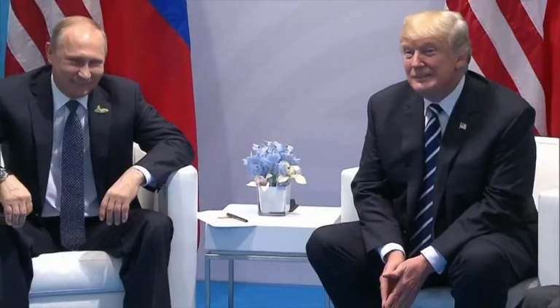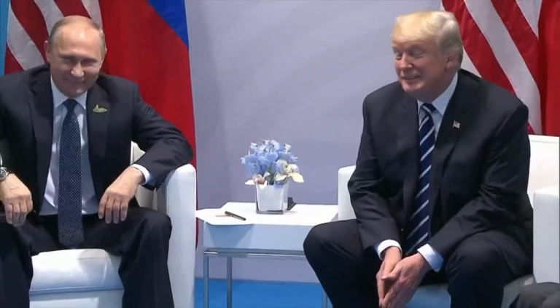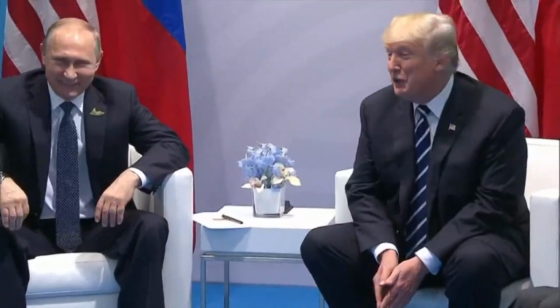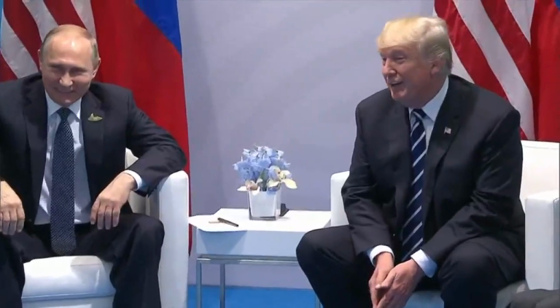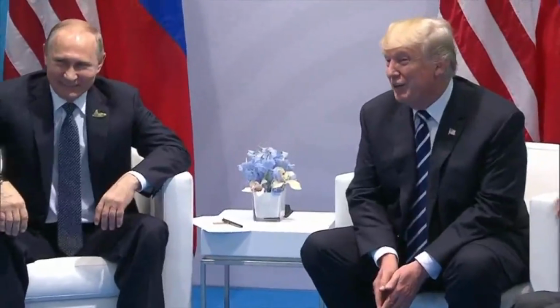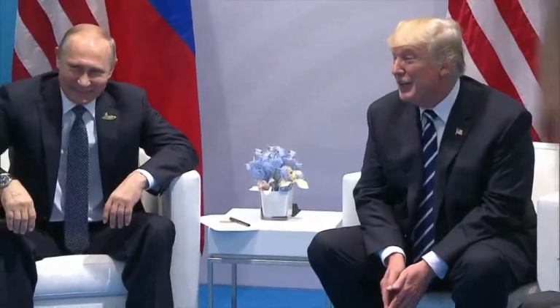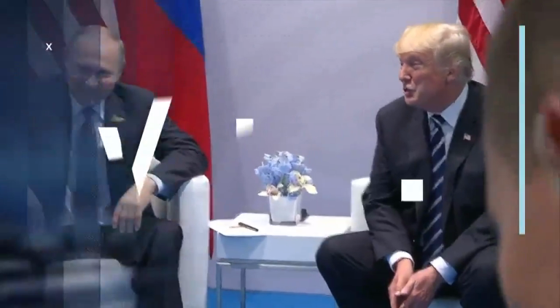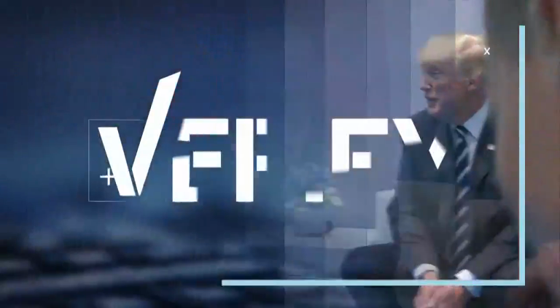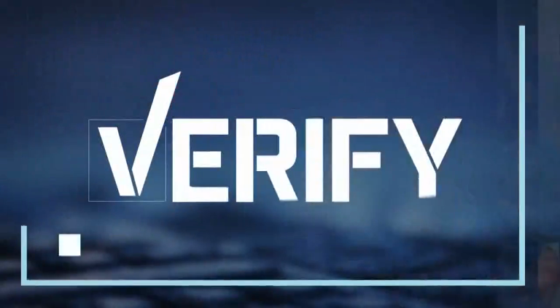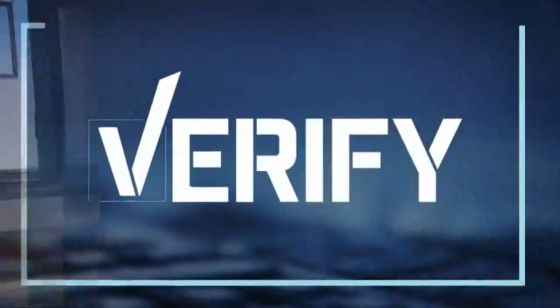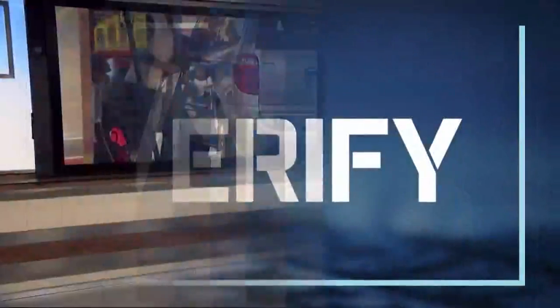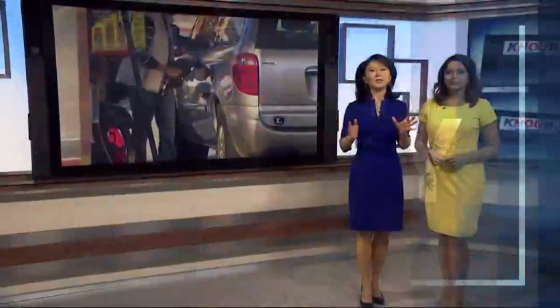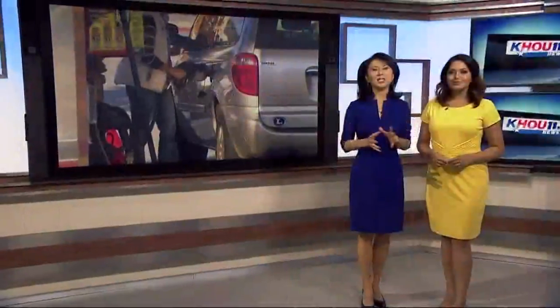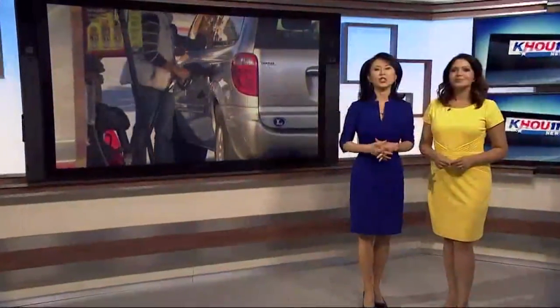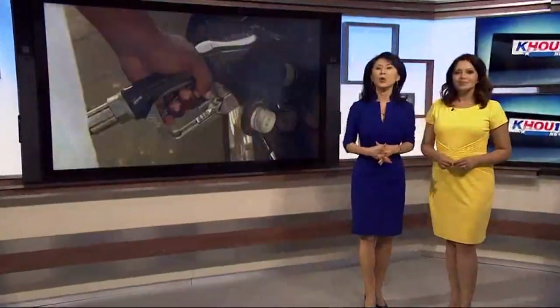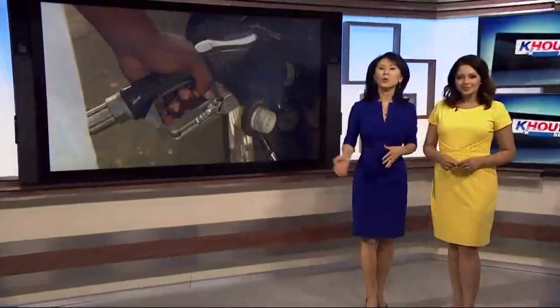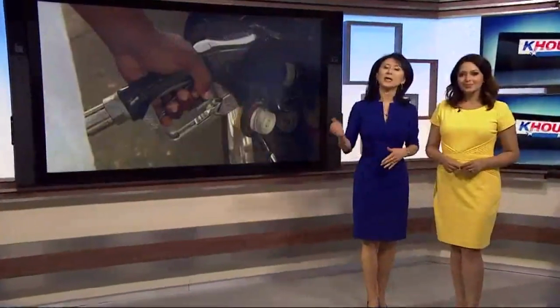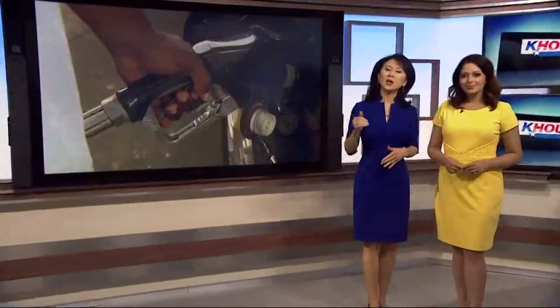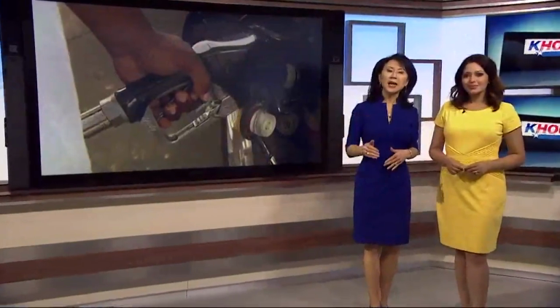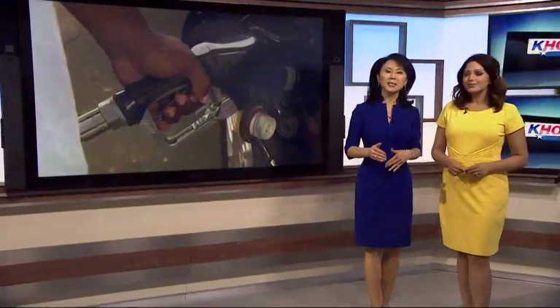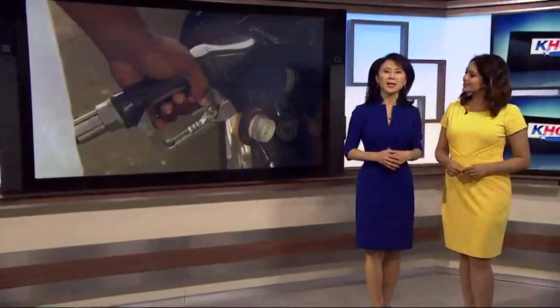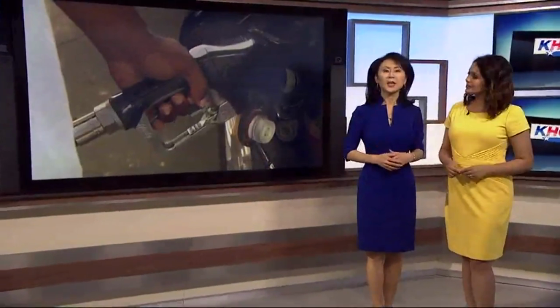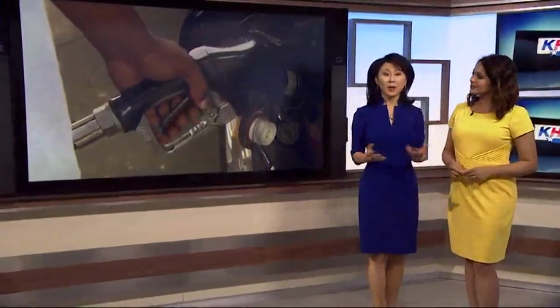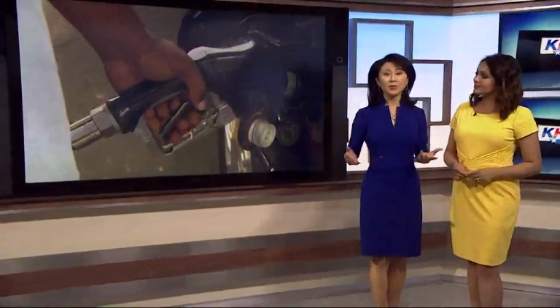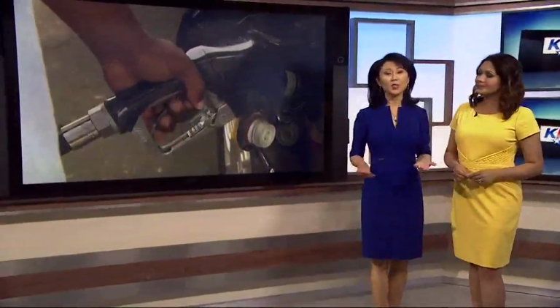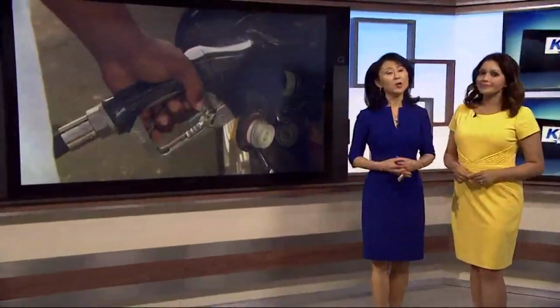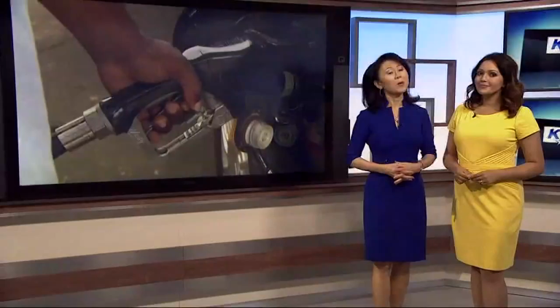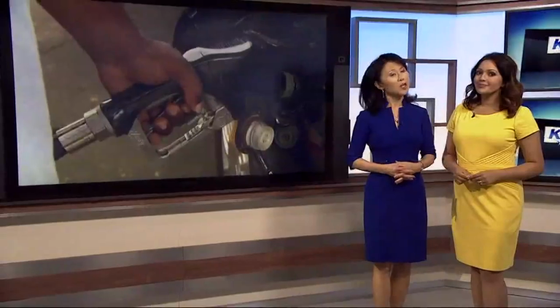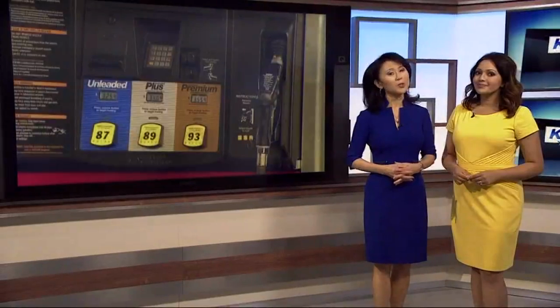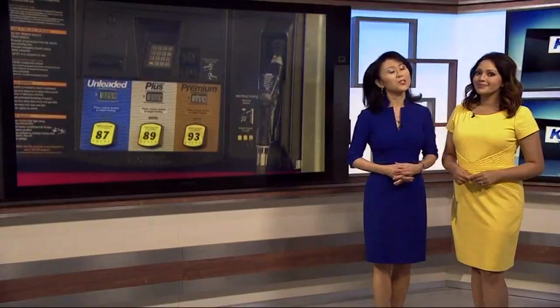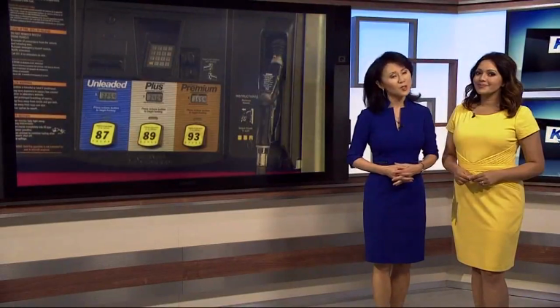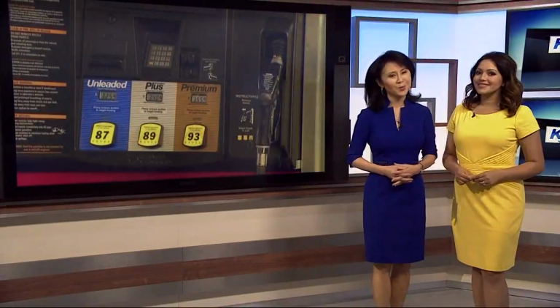But first, some of us pay a lot of attention to what we put in our gas tank. For others, it's all about which option is cheapest.